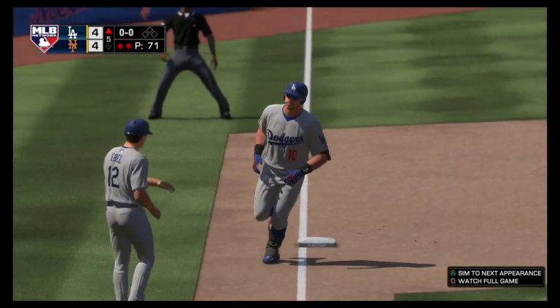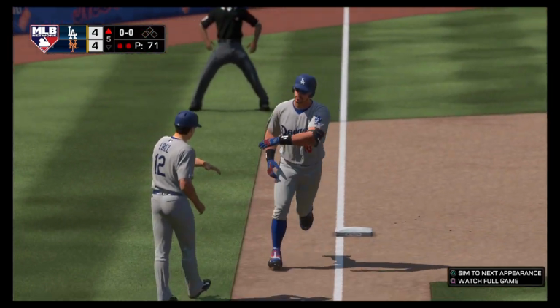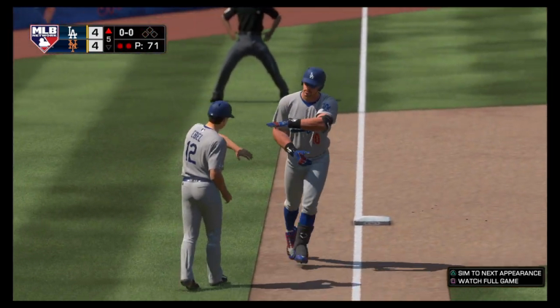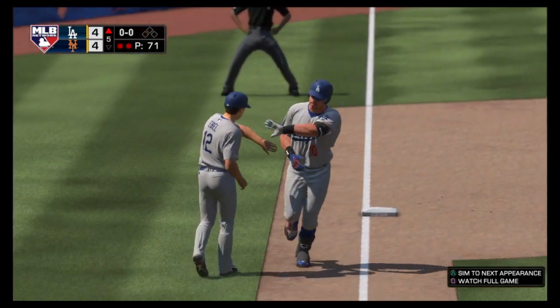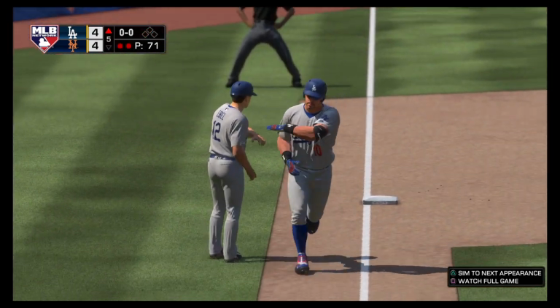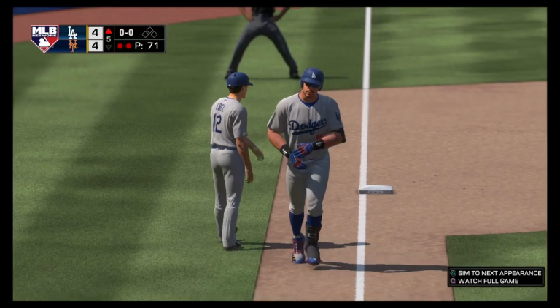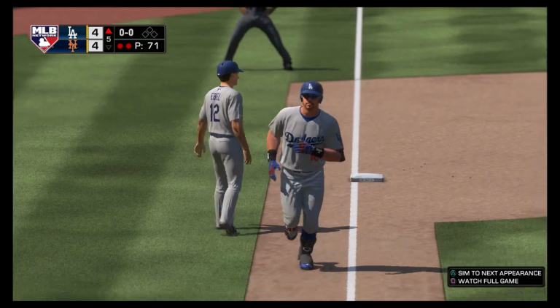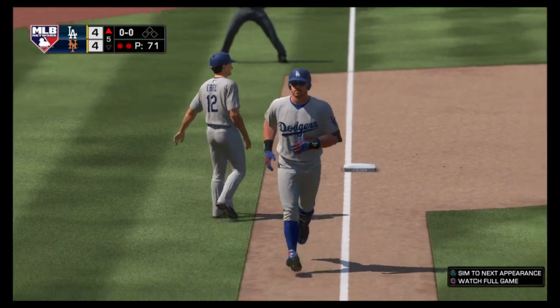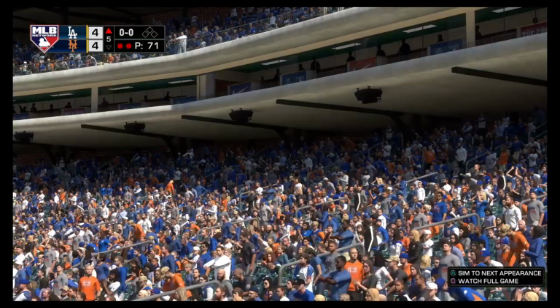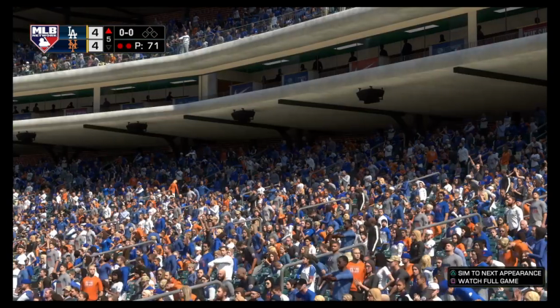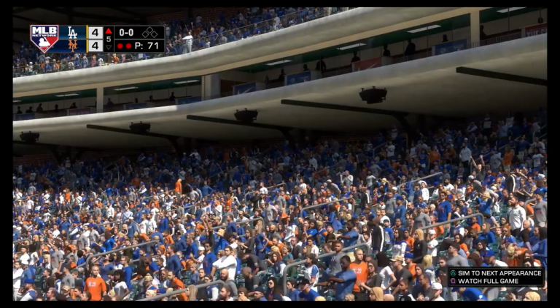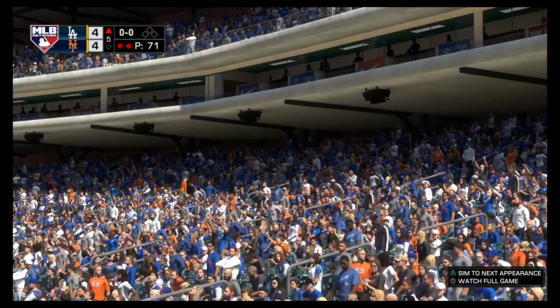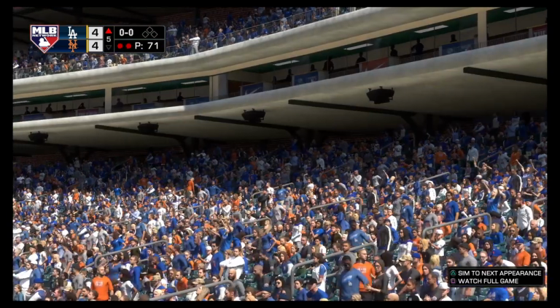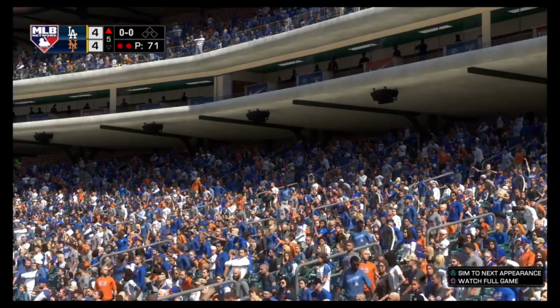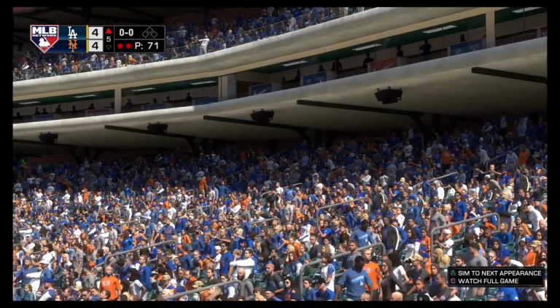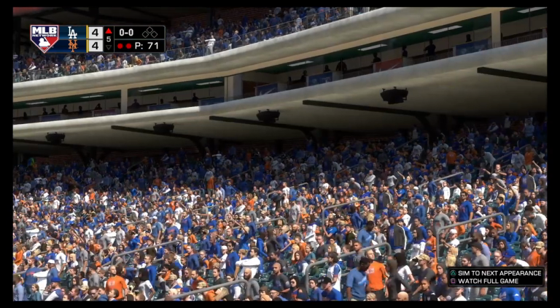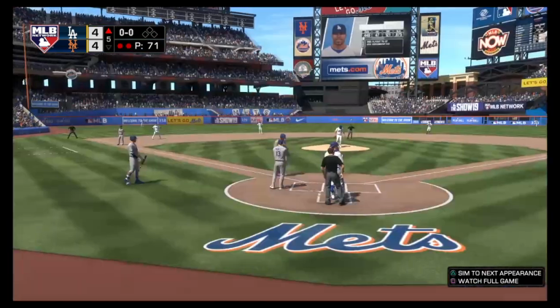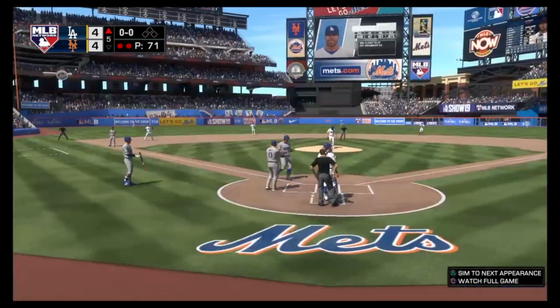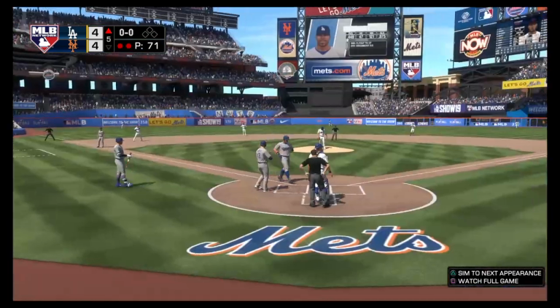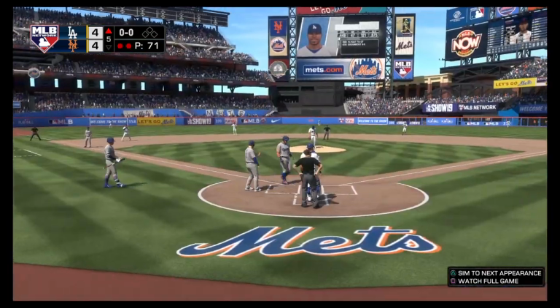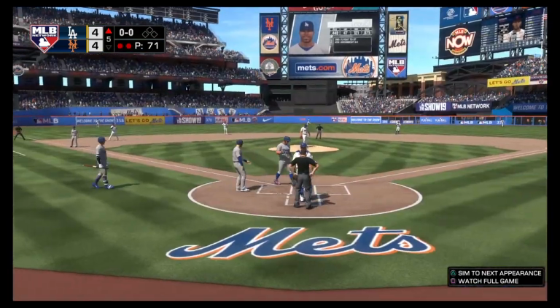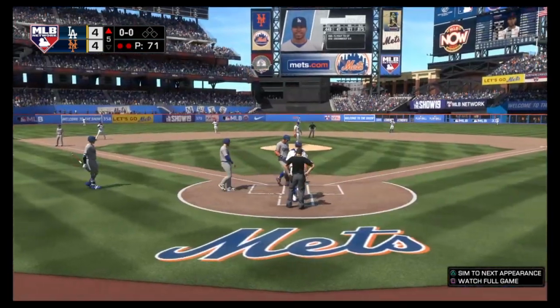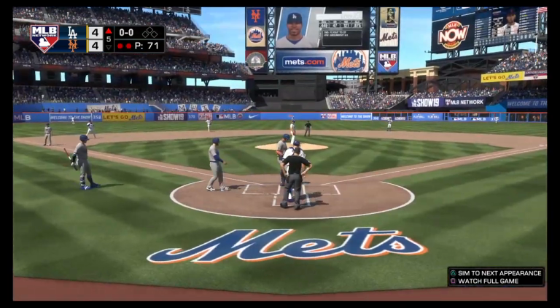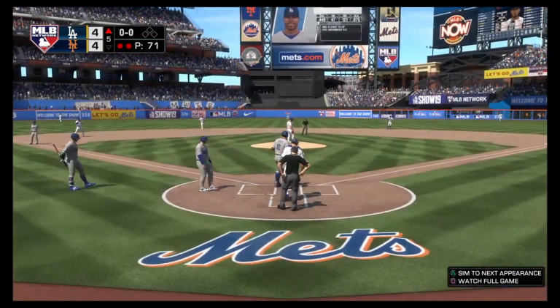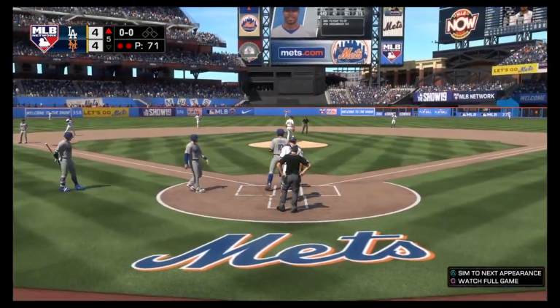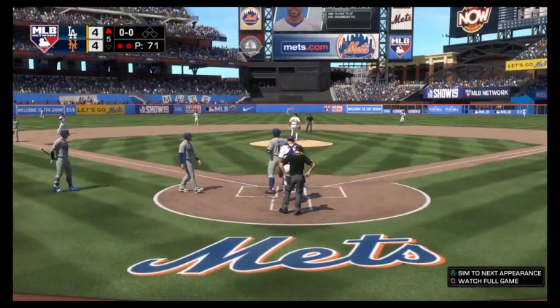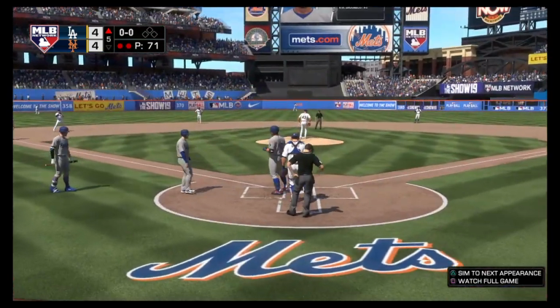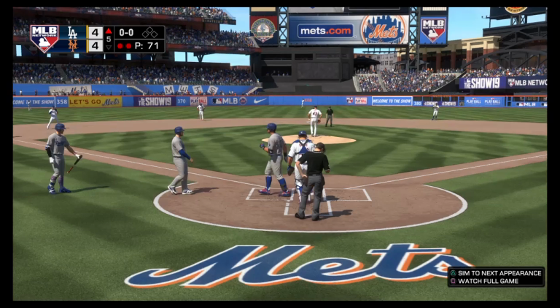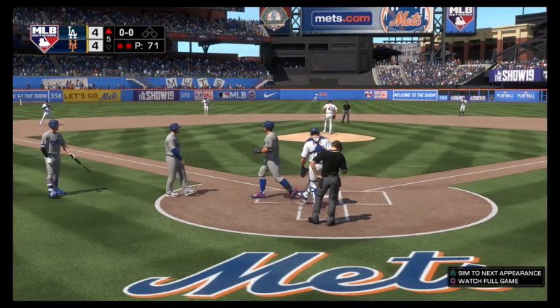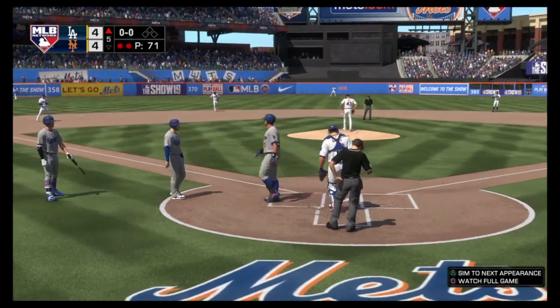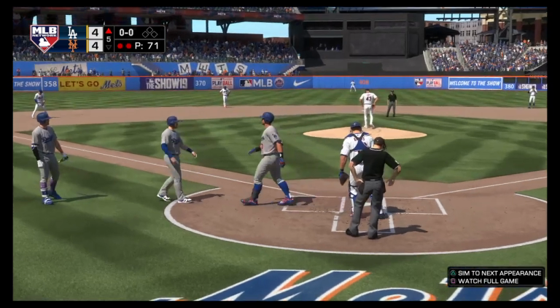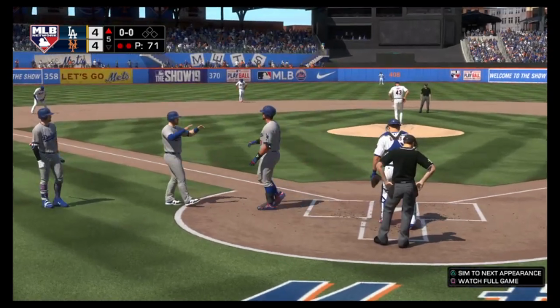It's a two-run shot to right center, and that's home run number forty-eight on the year, as that'll pull him even at four apiece.